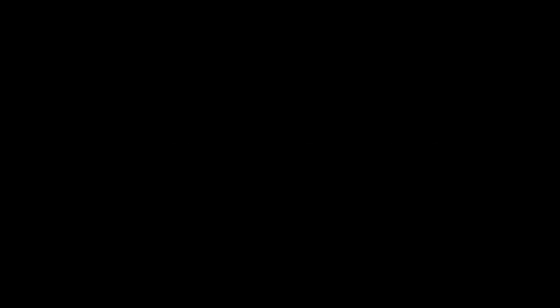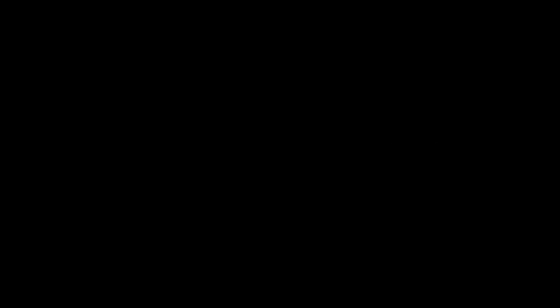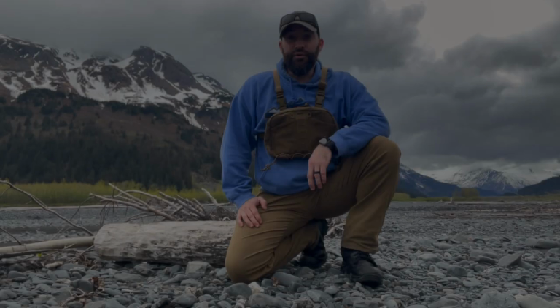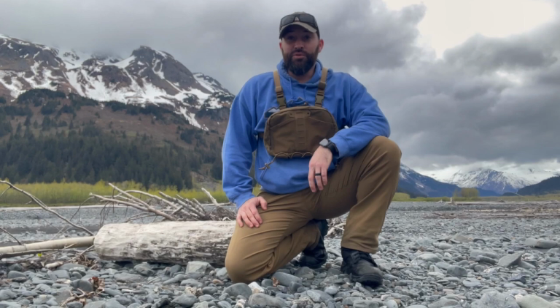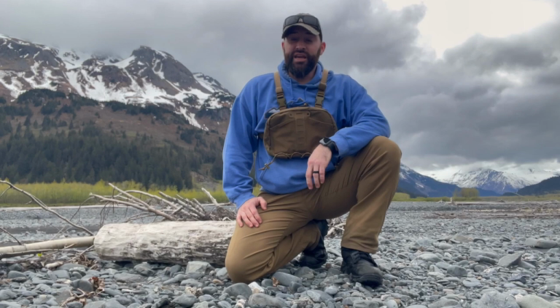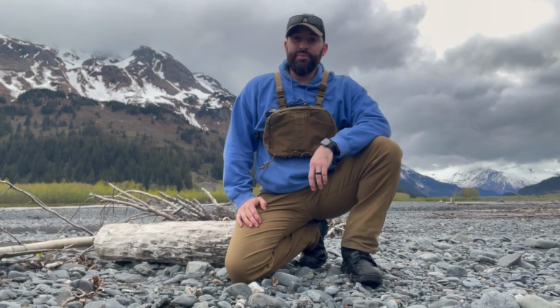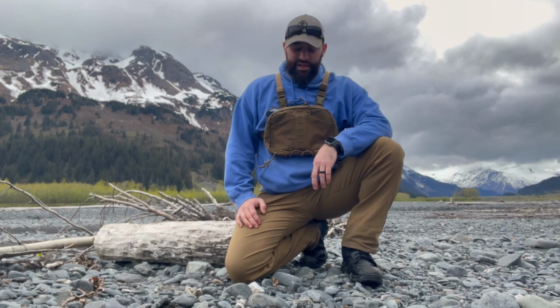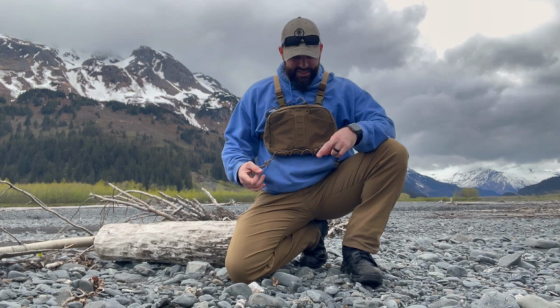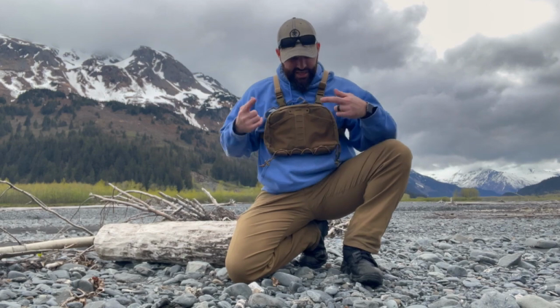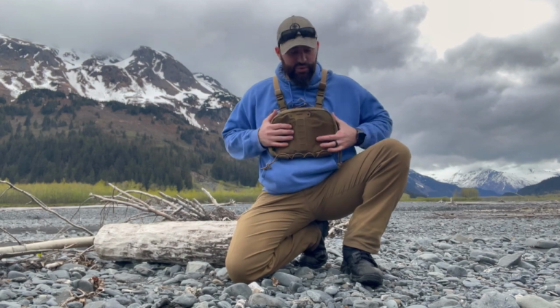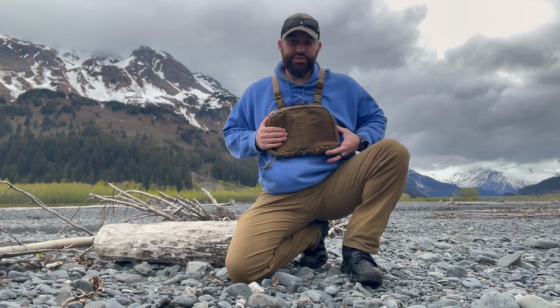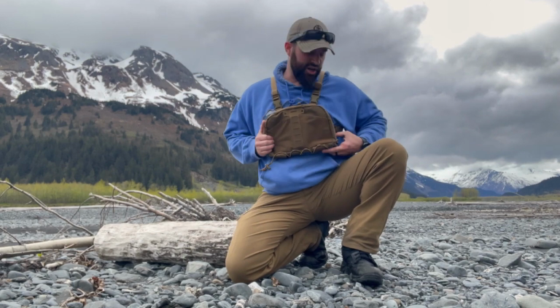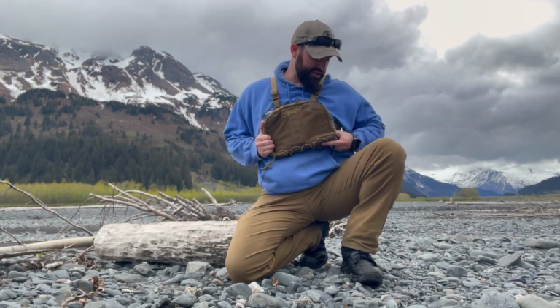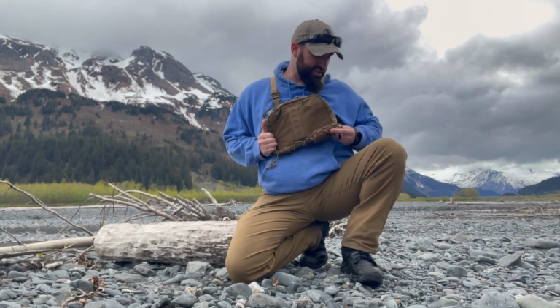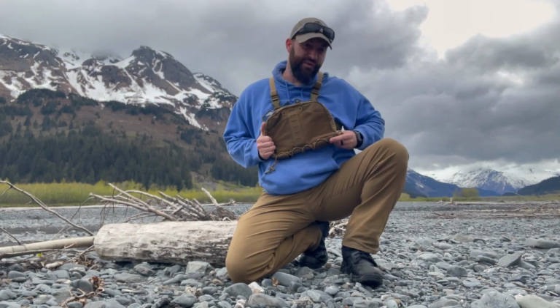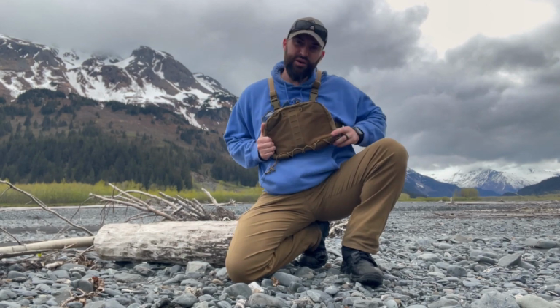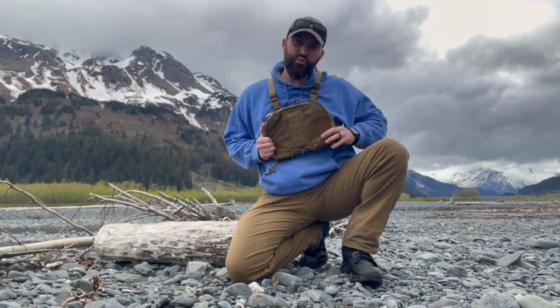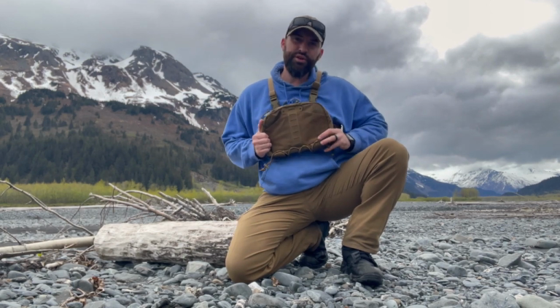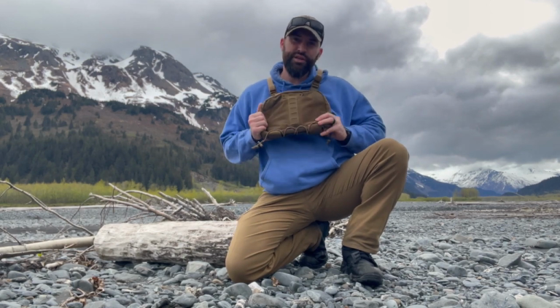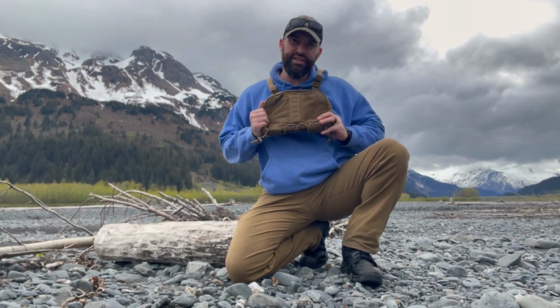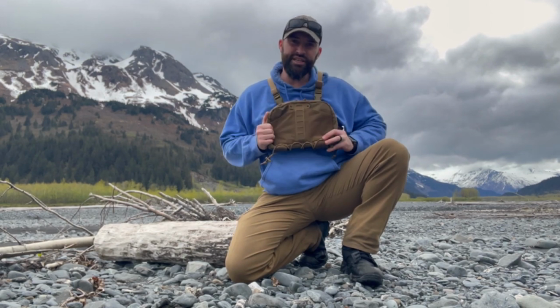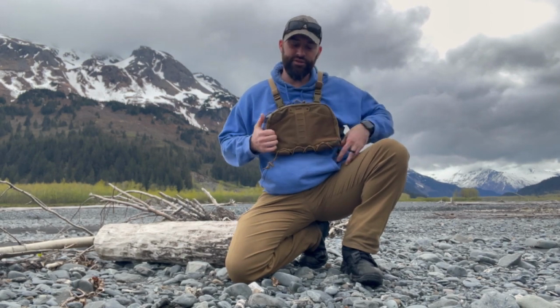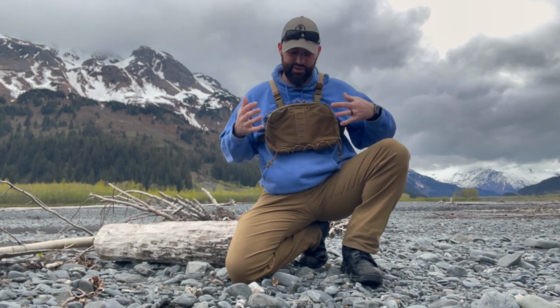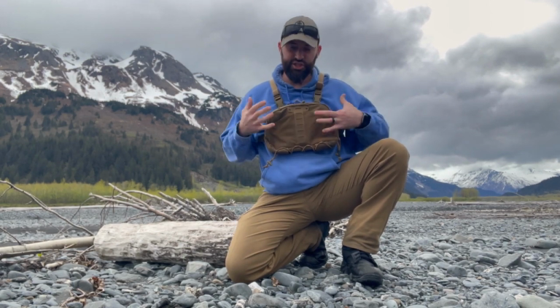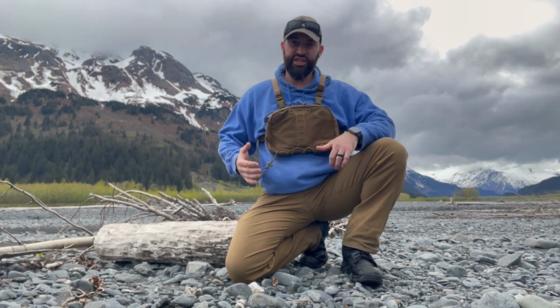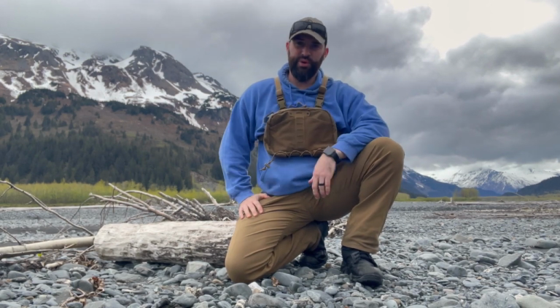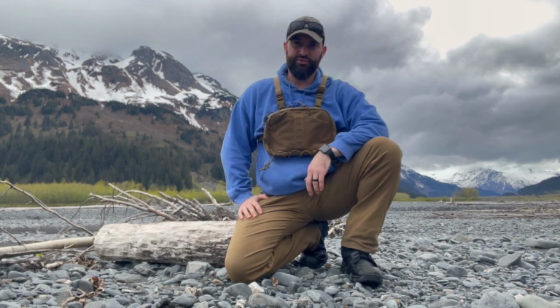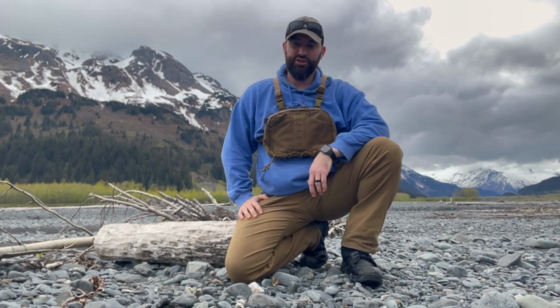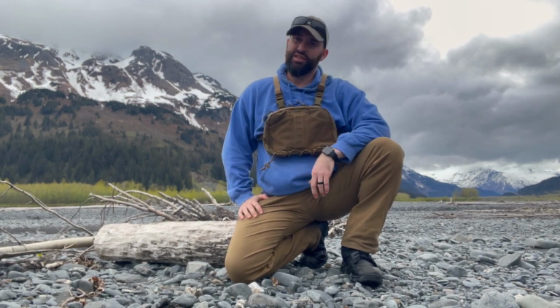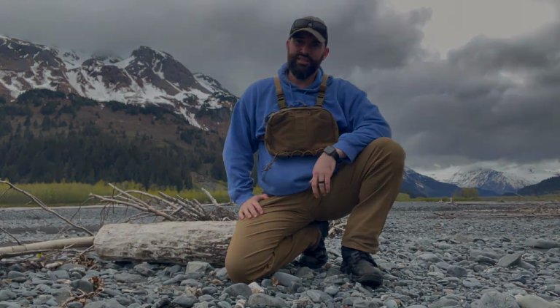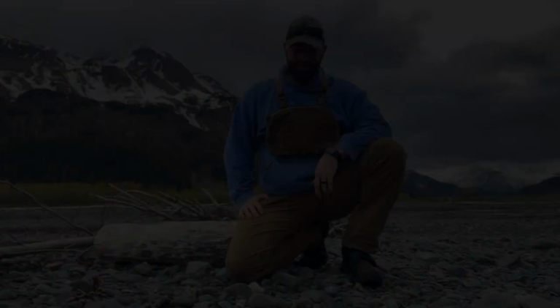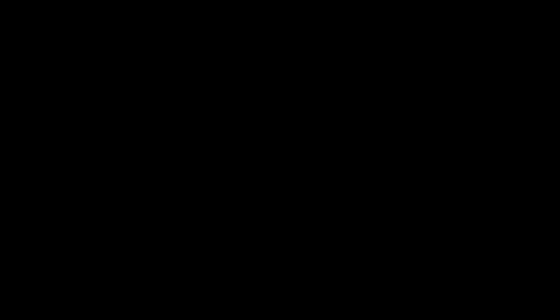Hey there folks, Caleb Downing, and today we're going to talk about this Firewood gear chest pouch. Let's get into it.